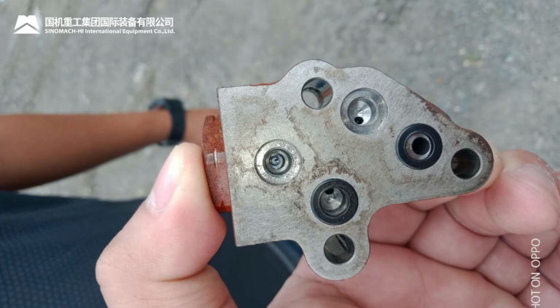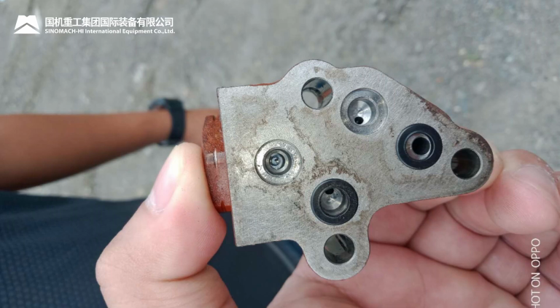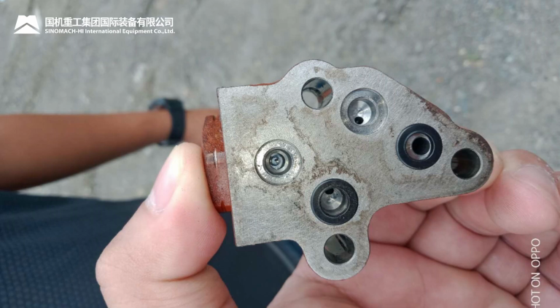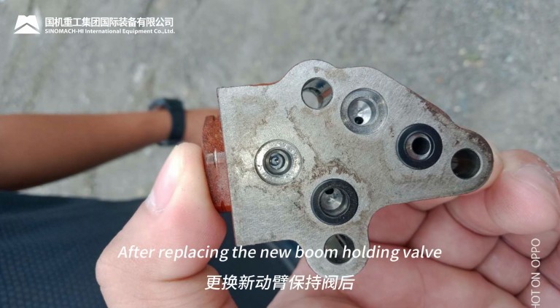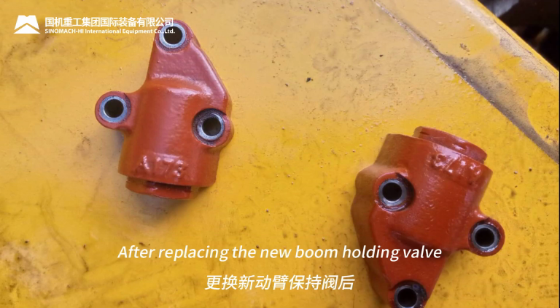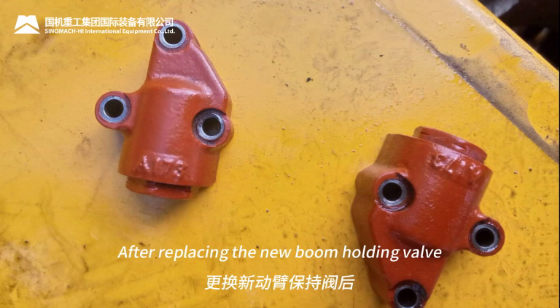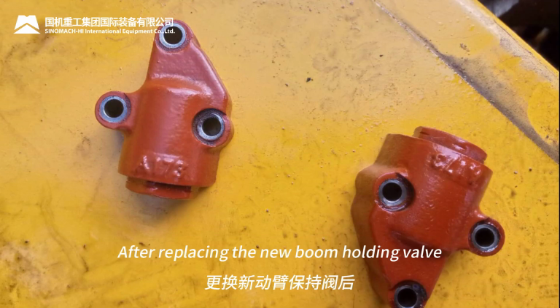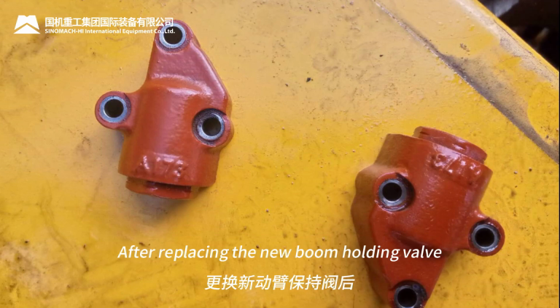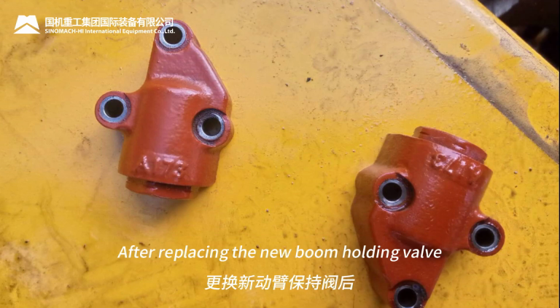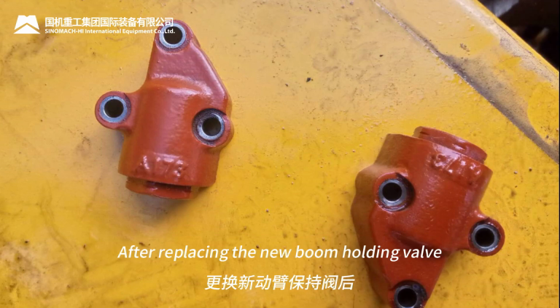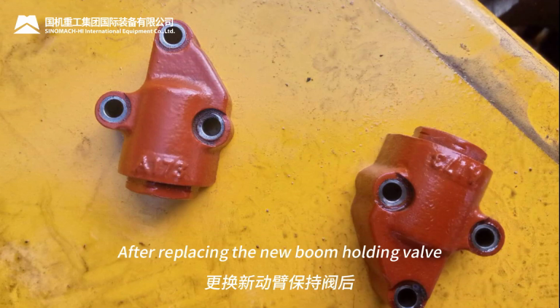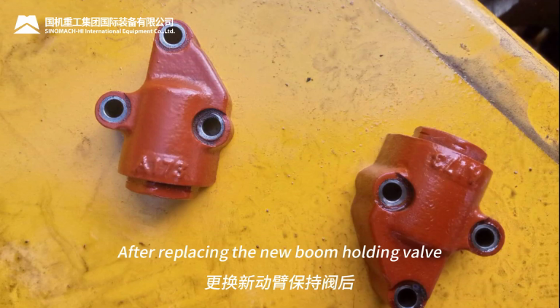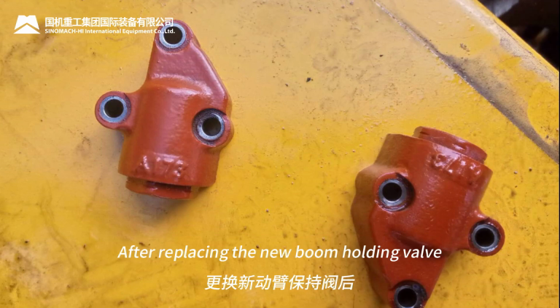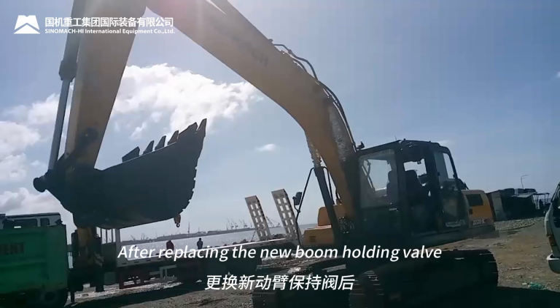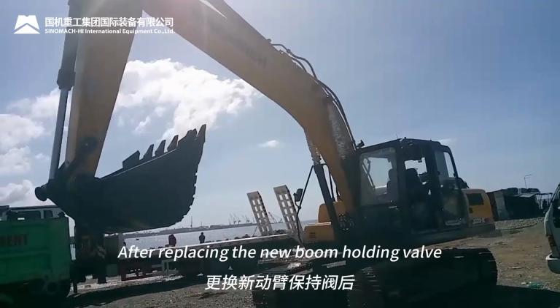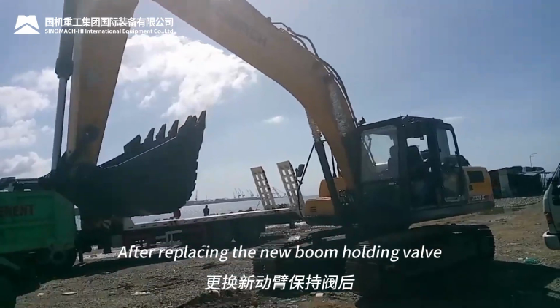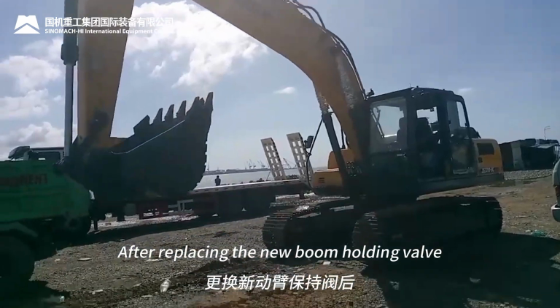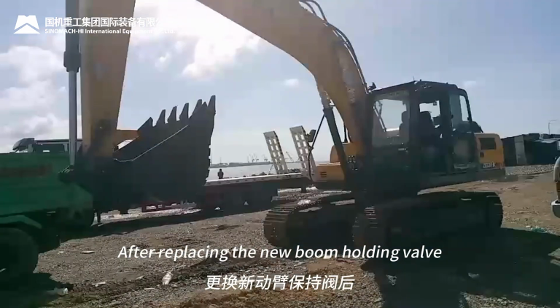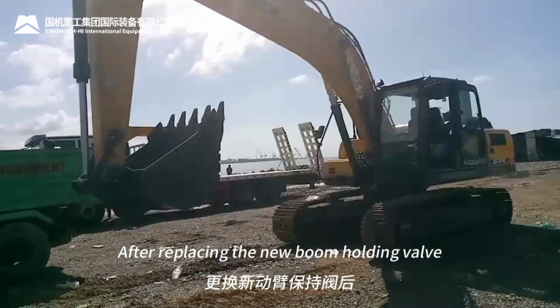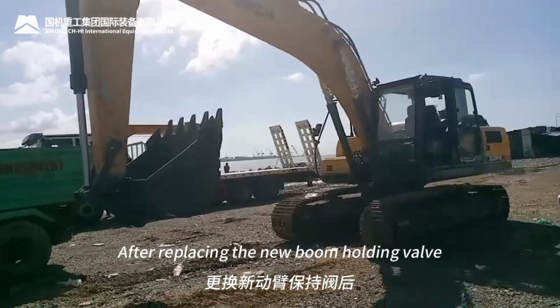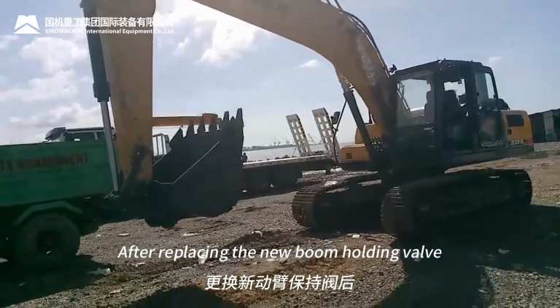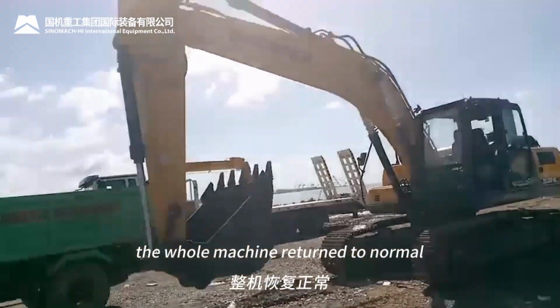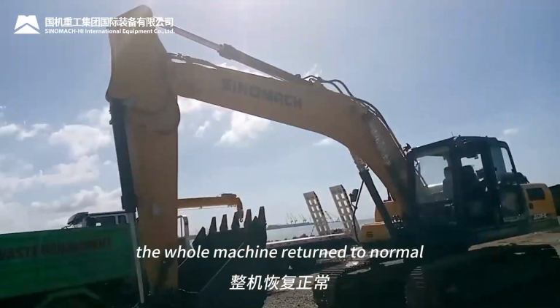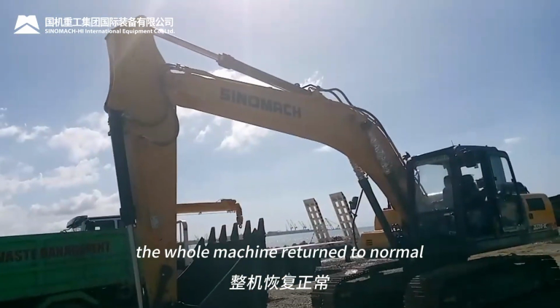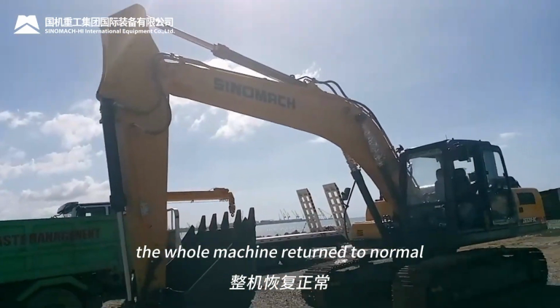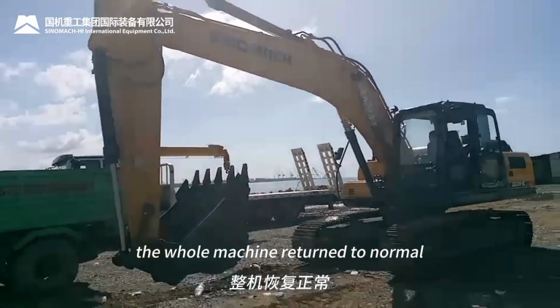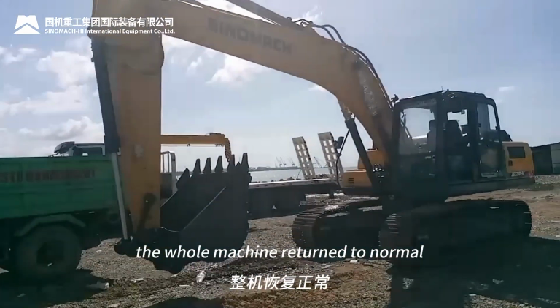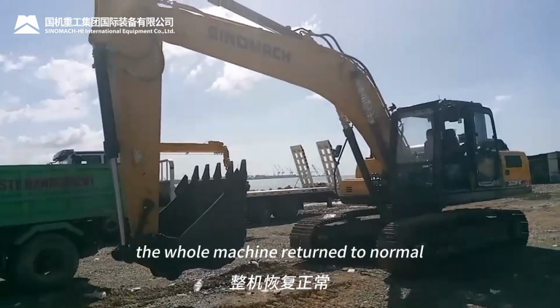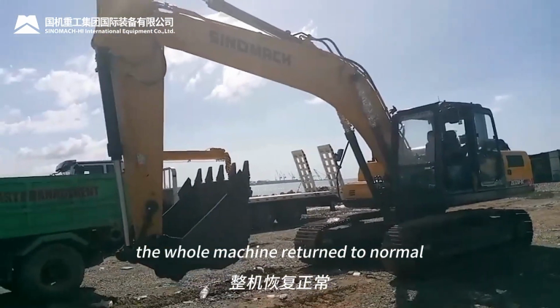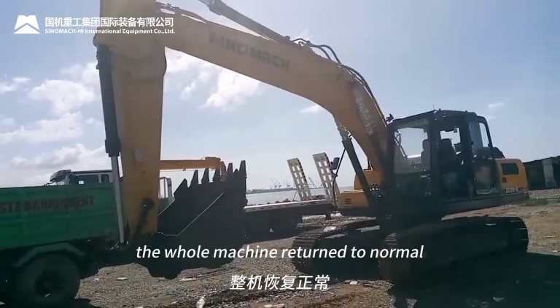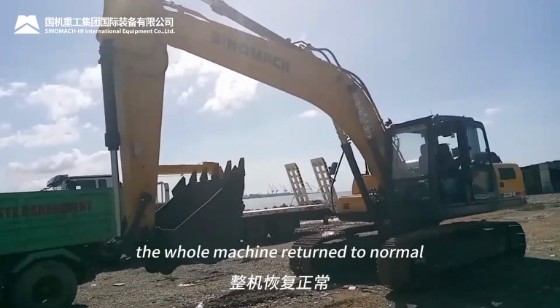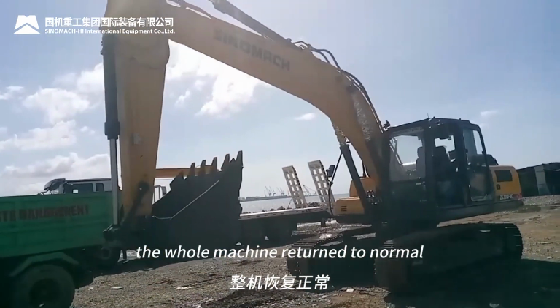After replacing the new boom holding valve, the whole machine returned to normal.